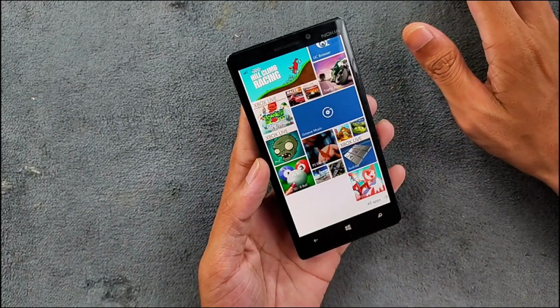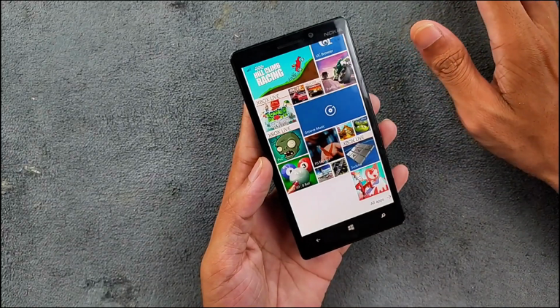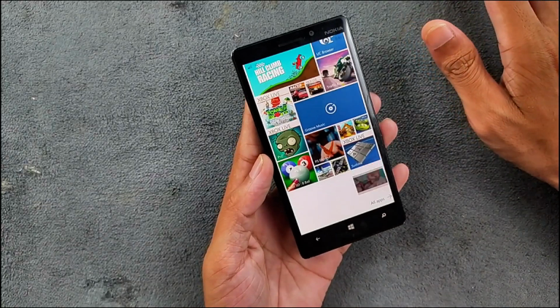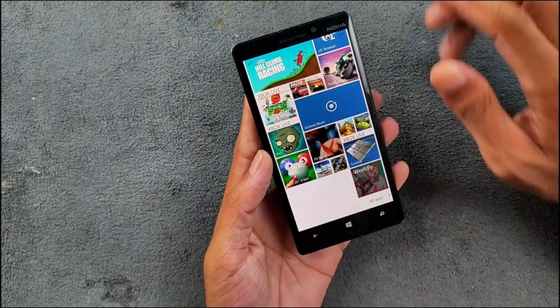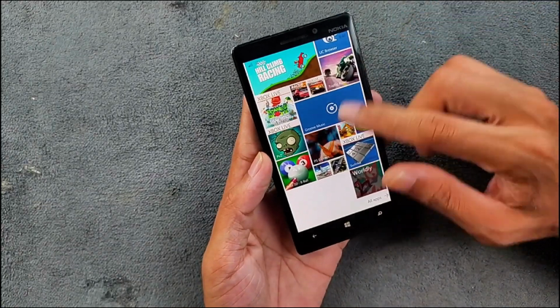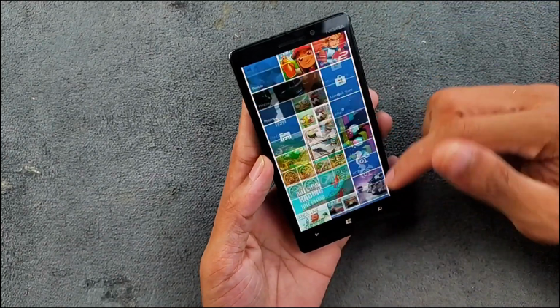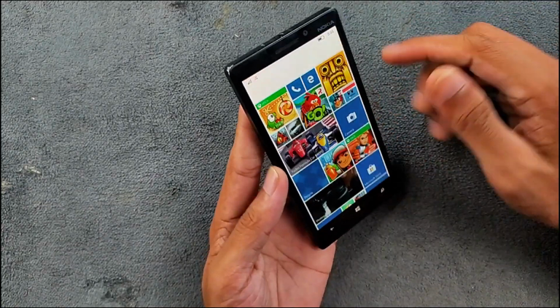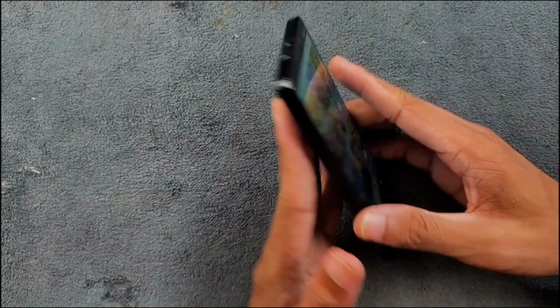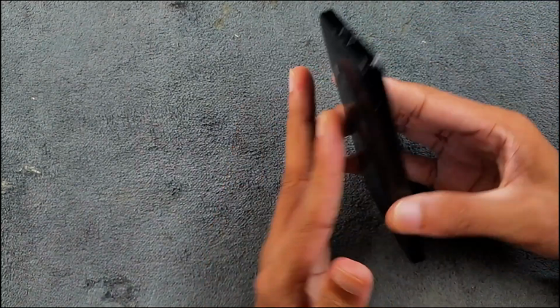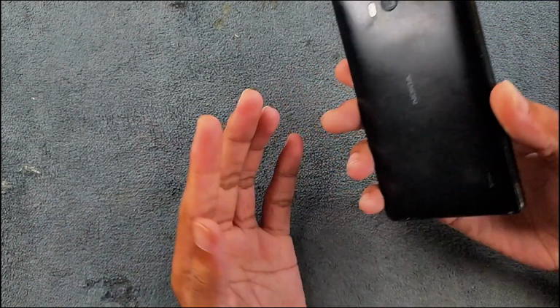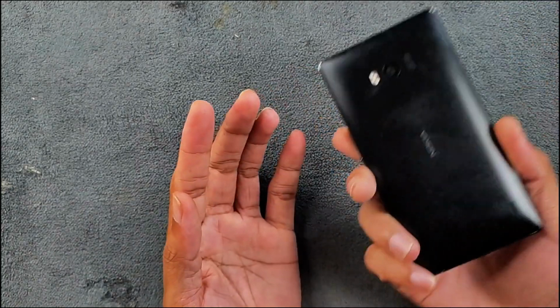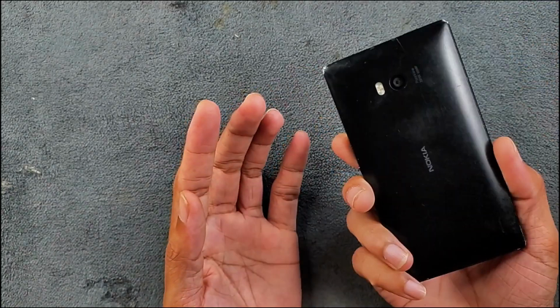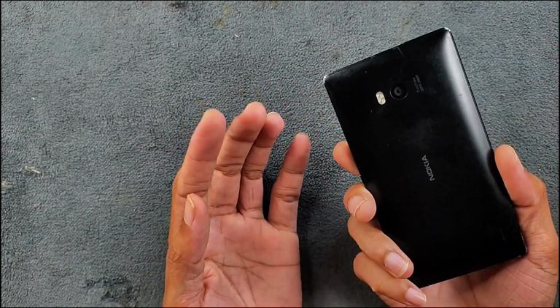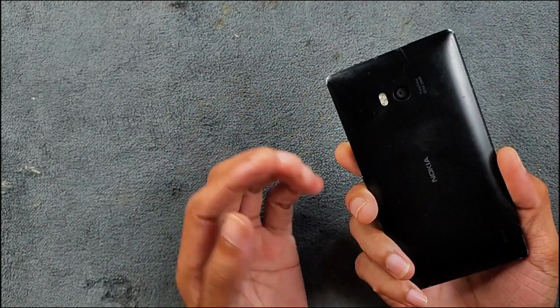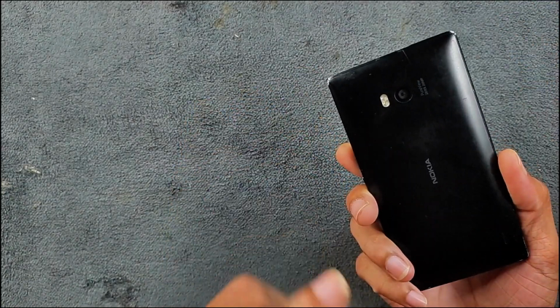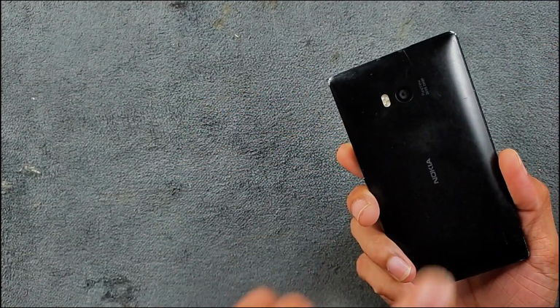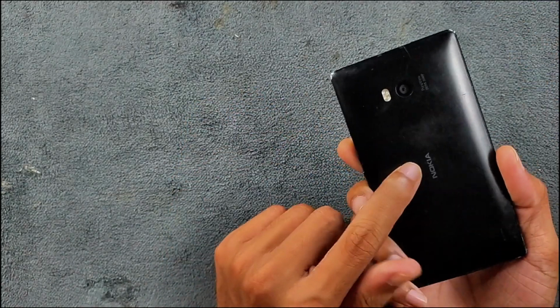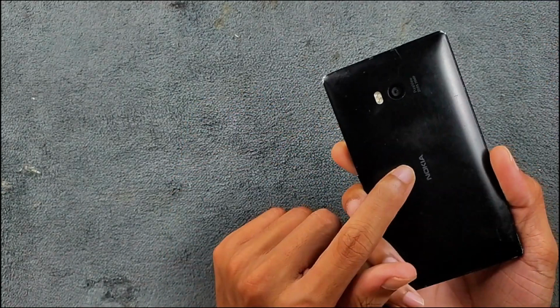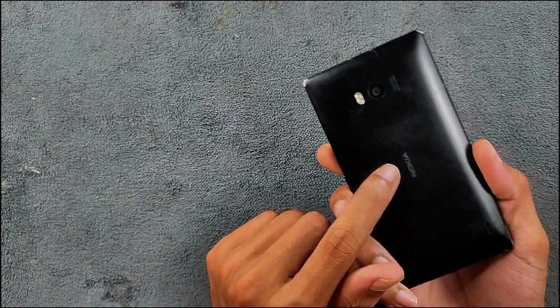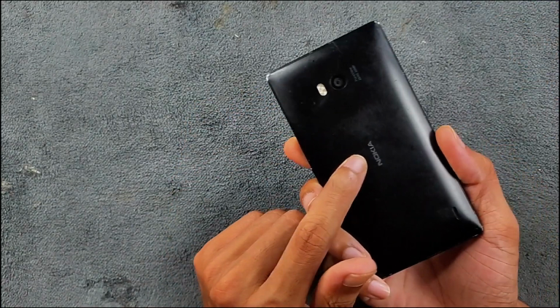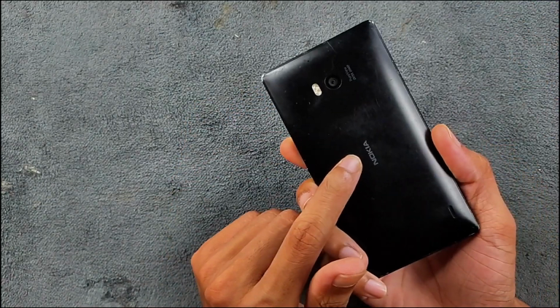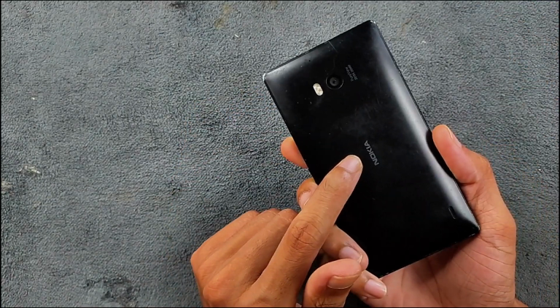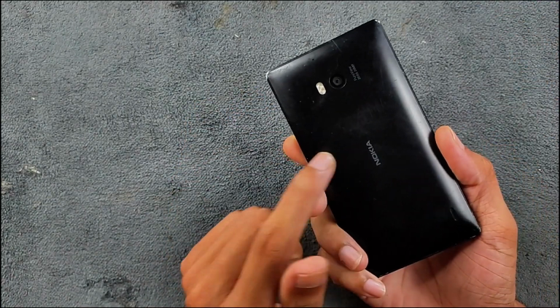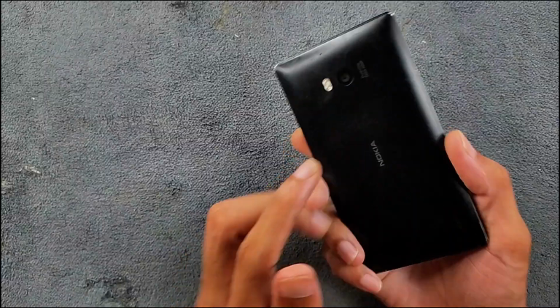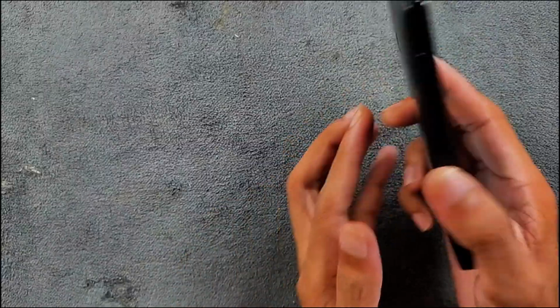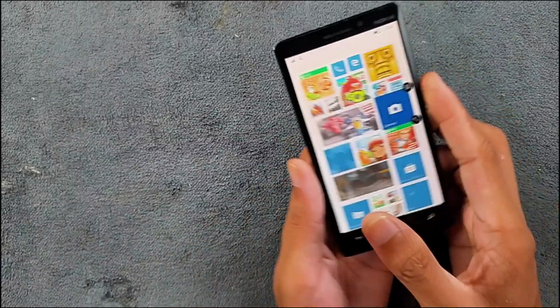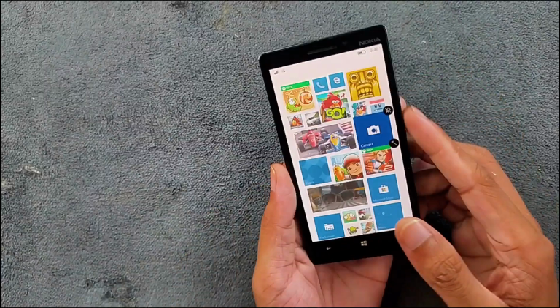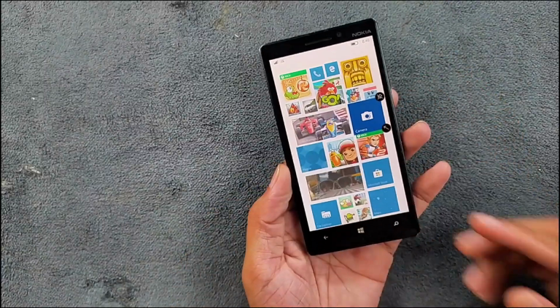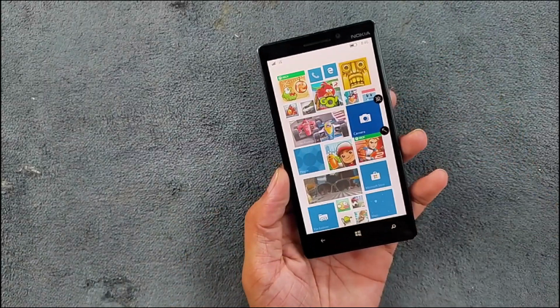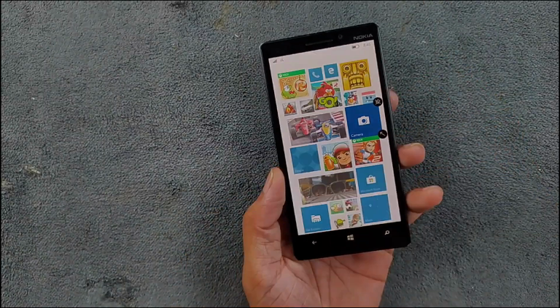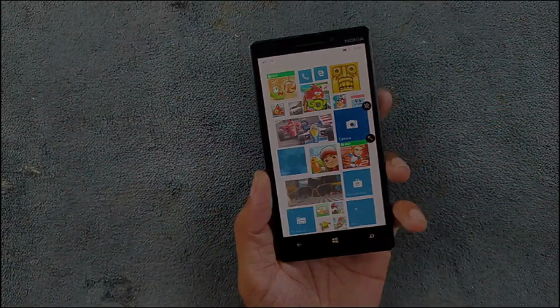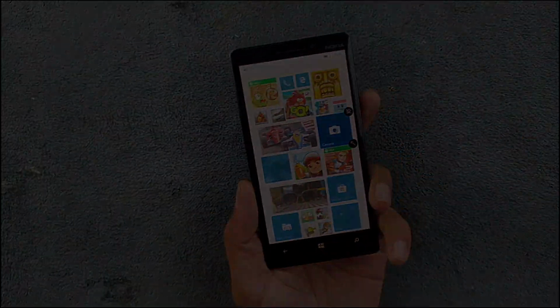You're also getting all the goodies of Windows 10 — a good keyboard, good camera, and a pretty good display. That's all about the Lumia 930. Thank you very much for watching and I'll see you in the next one.